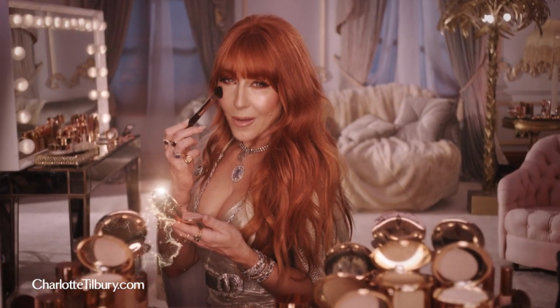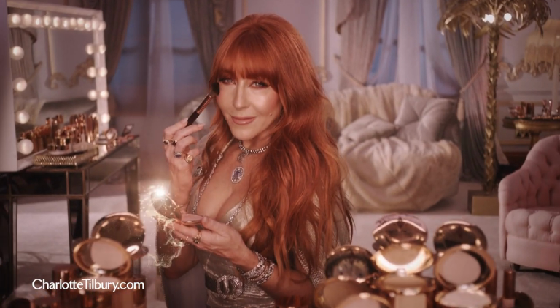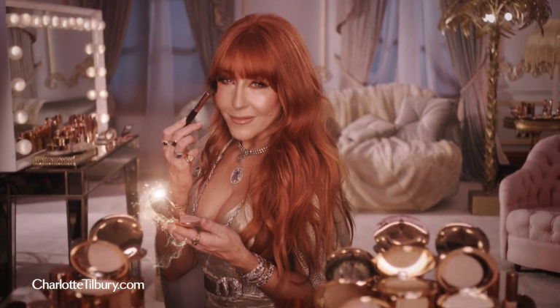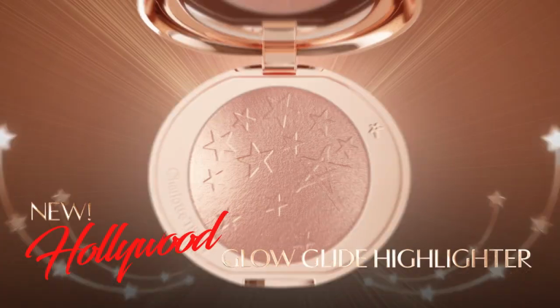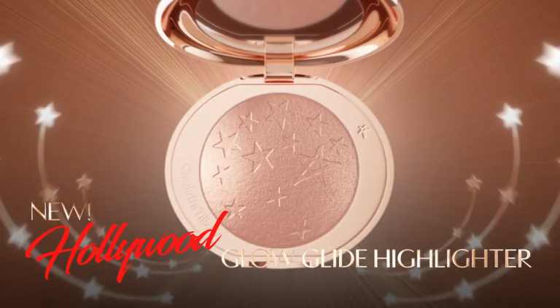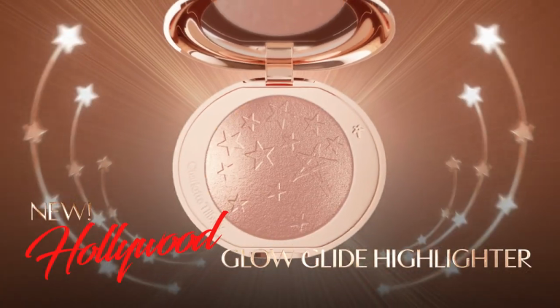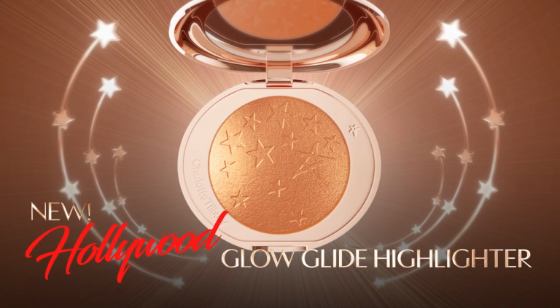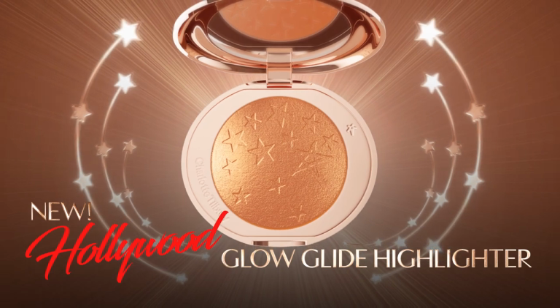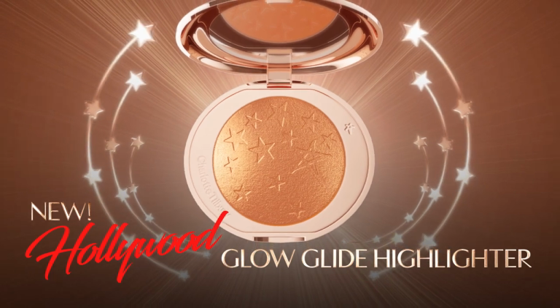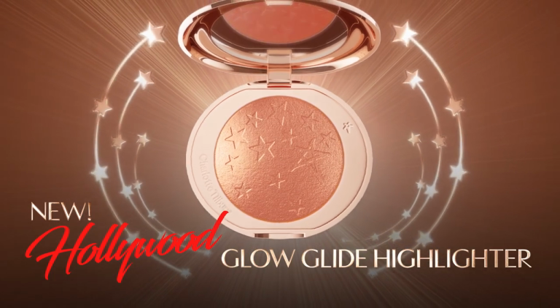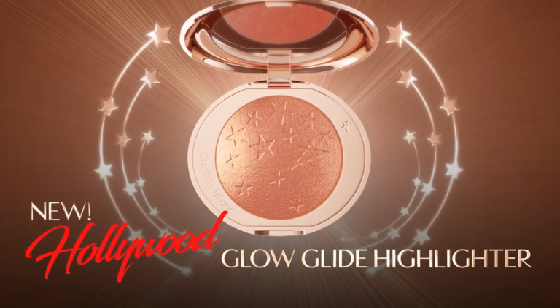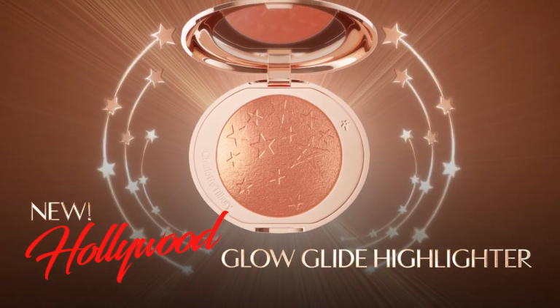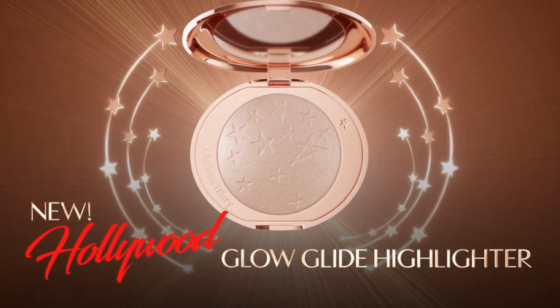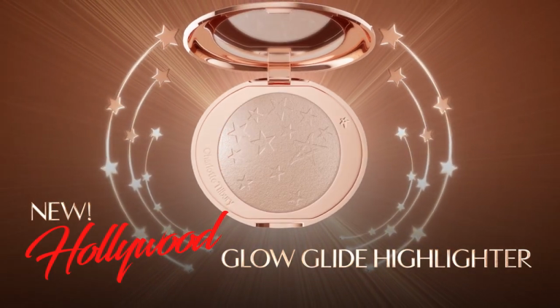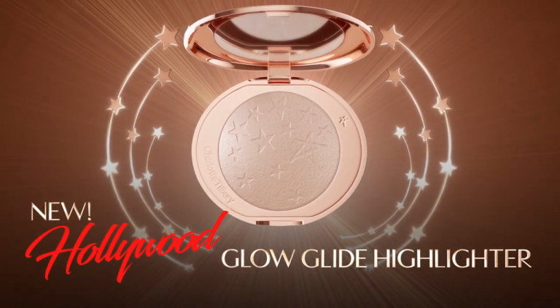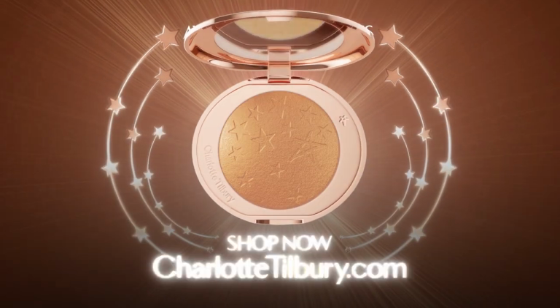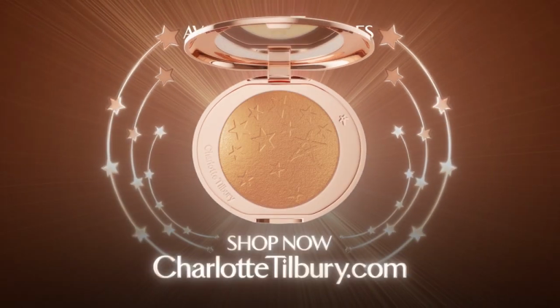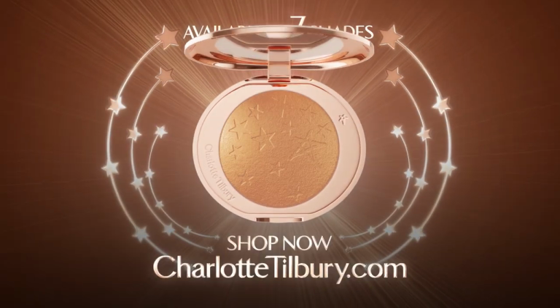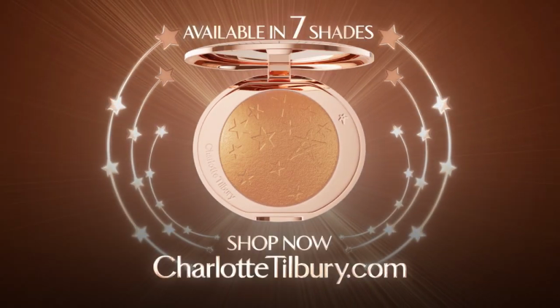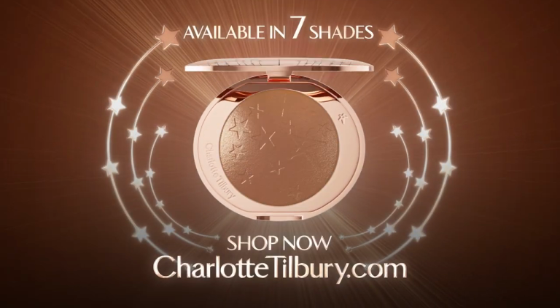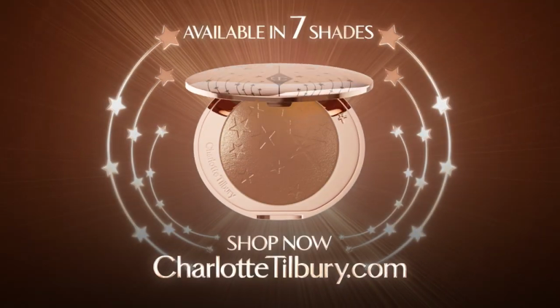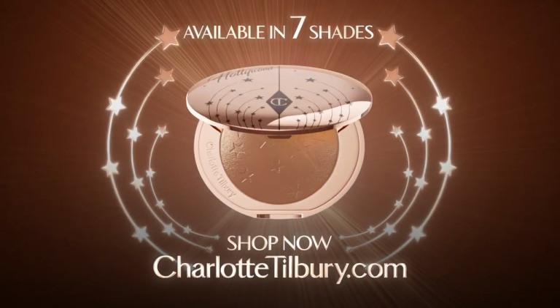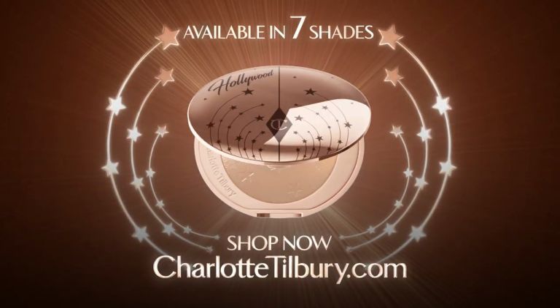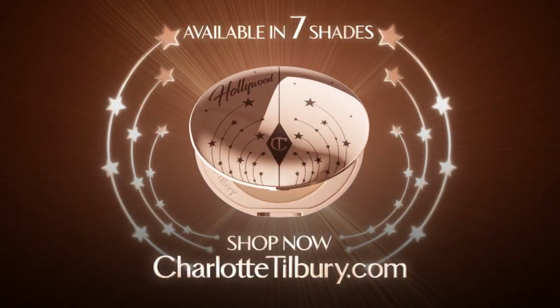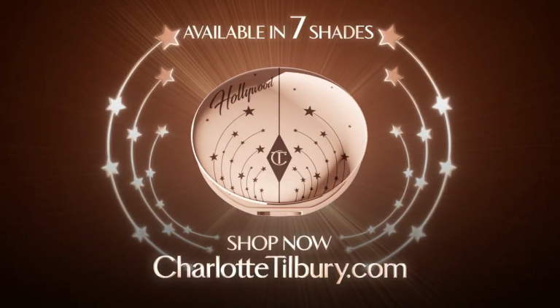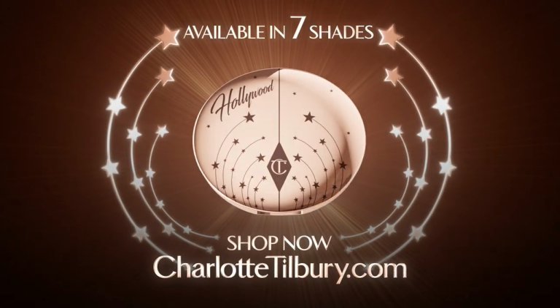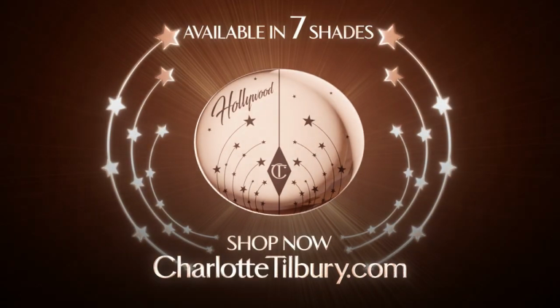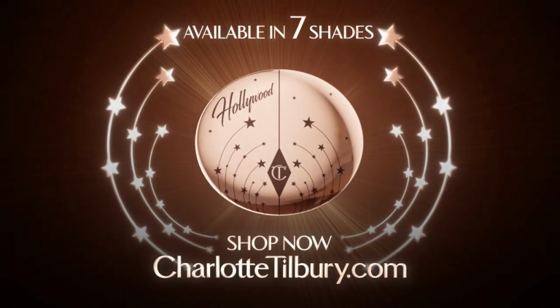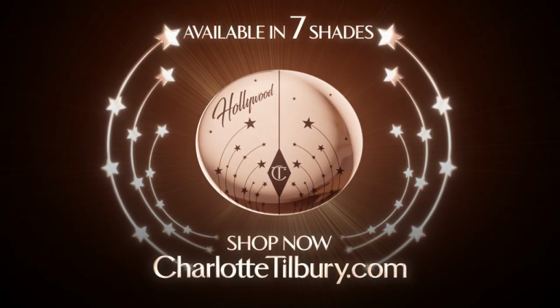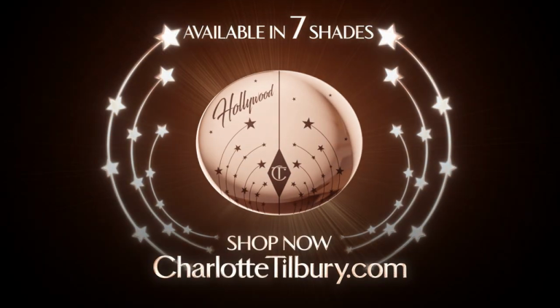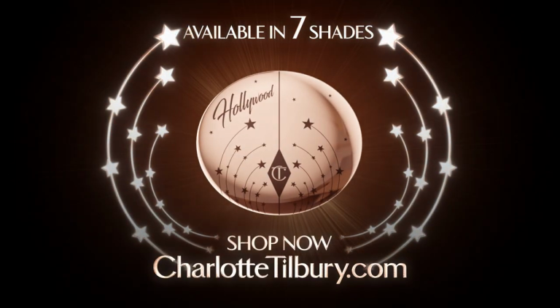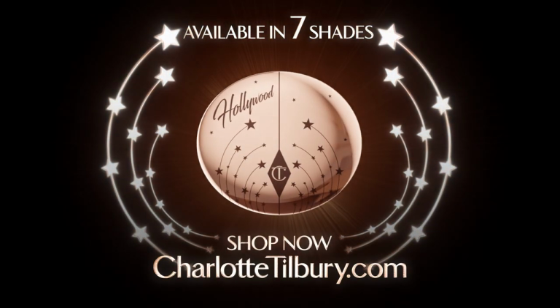New Hollywood Glow Glide Highlighter. Shop now at charlottetilbury.com.